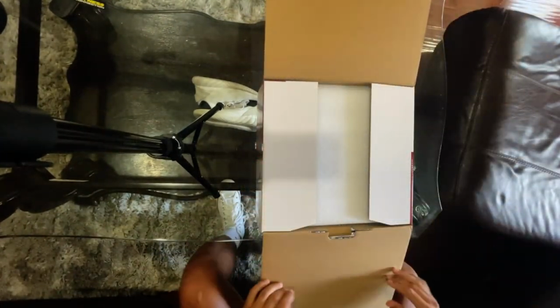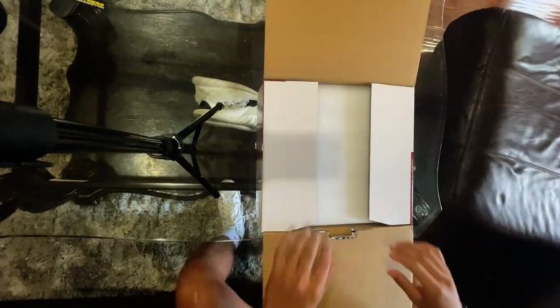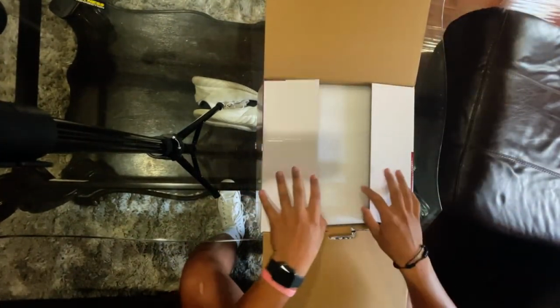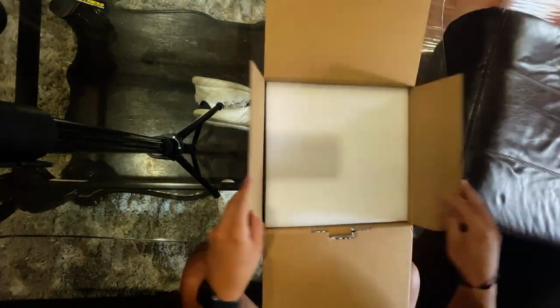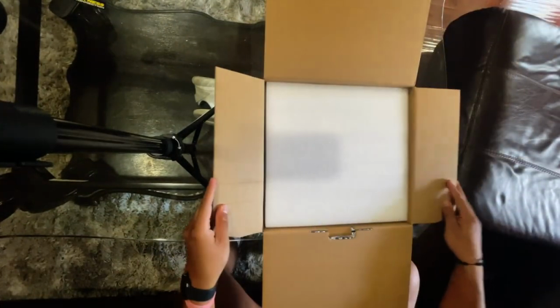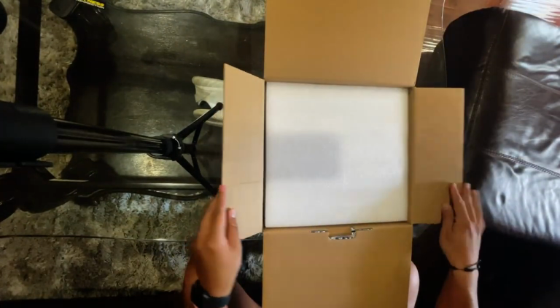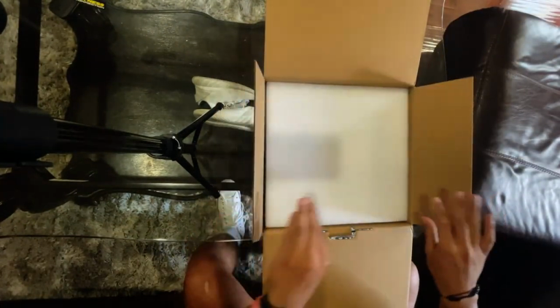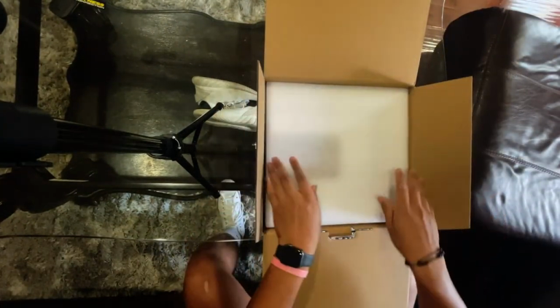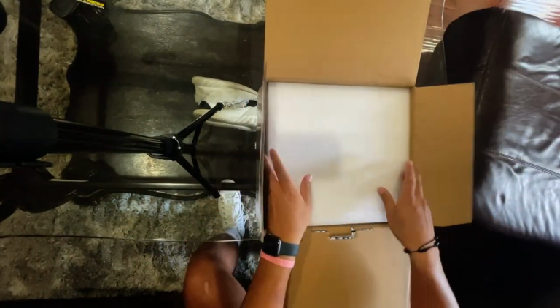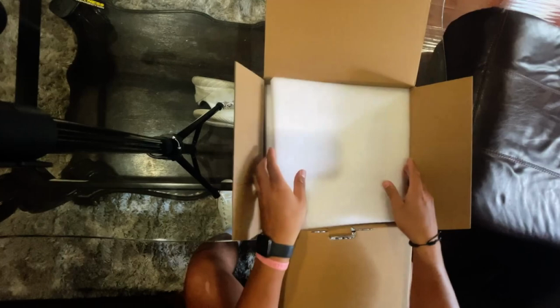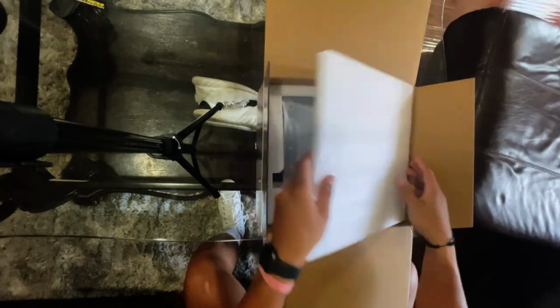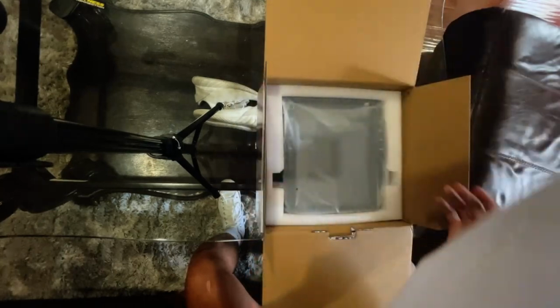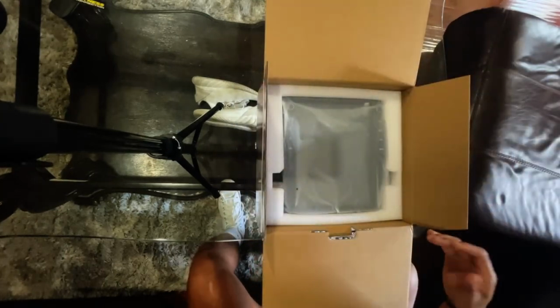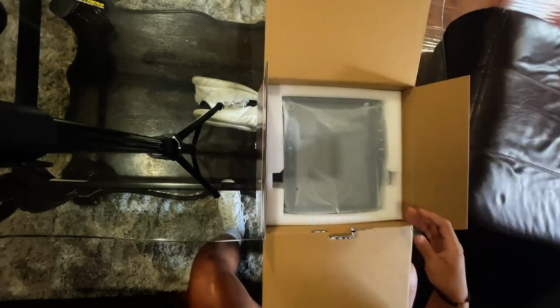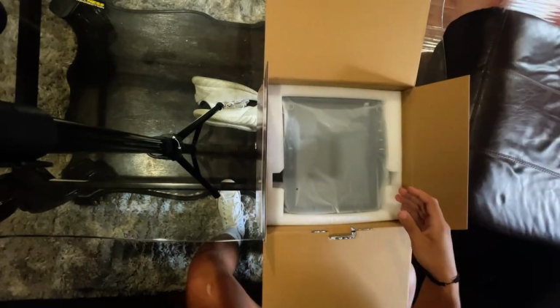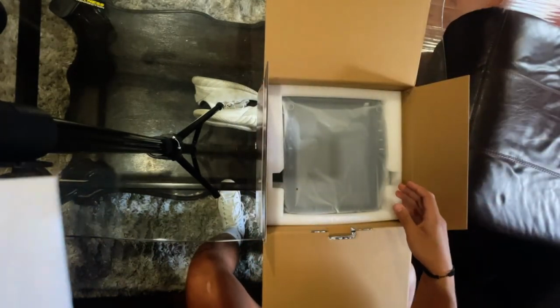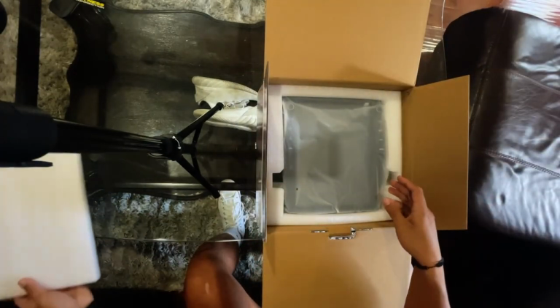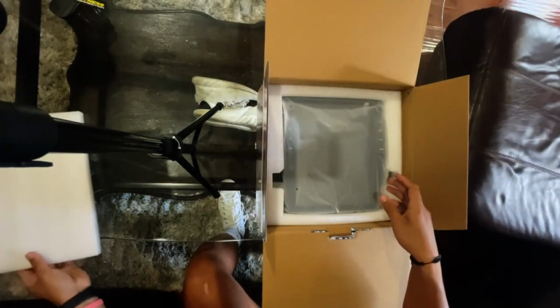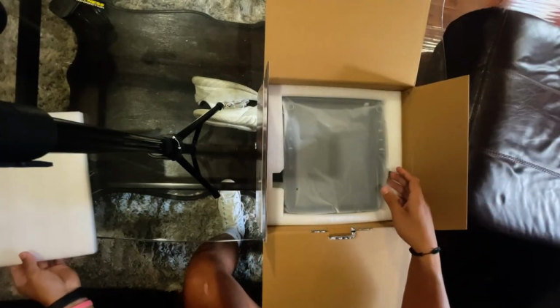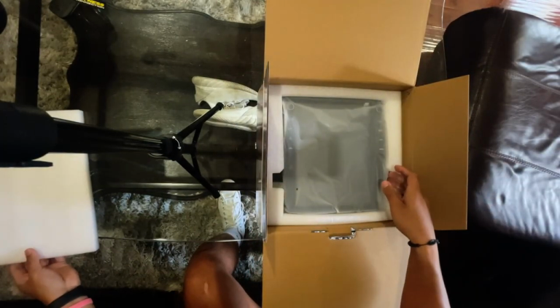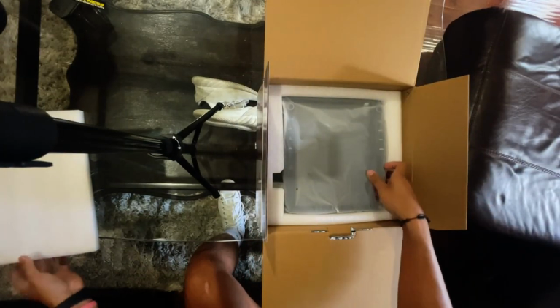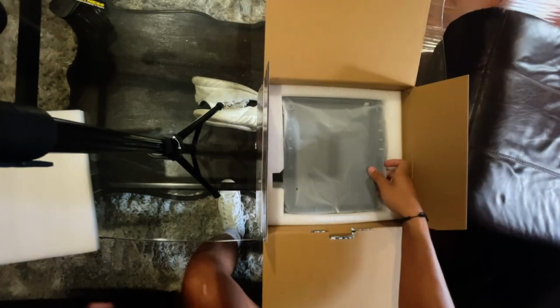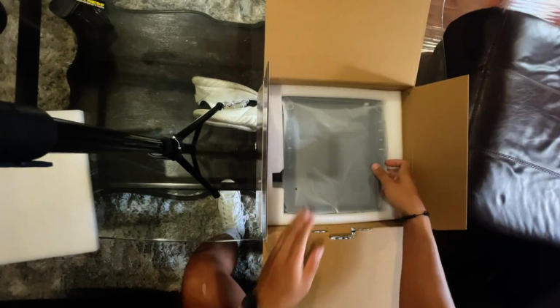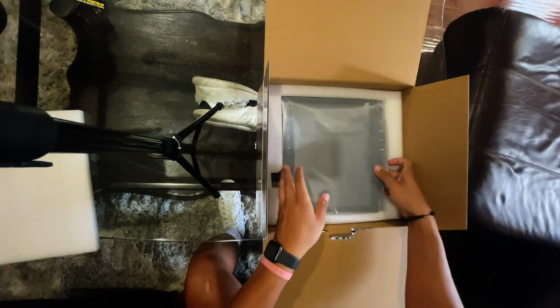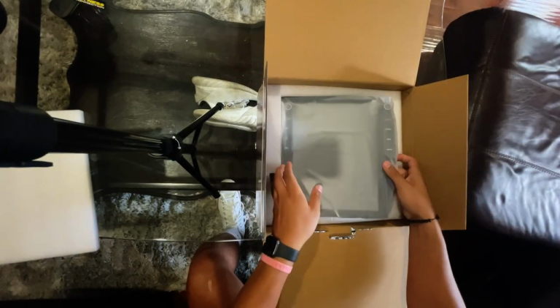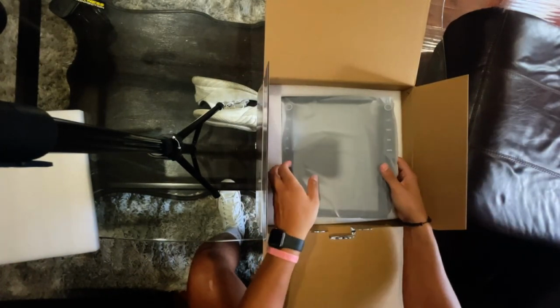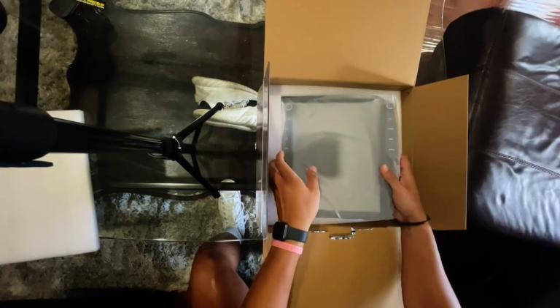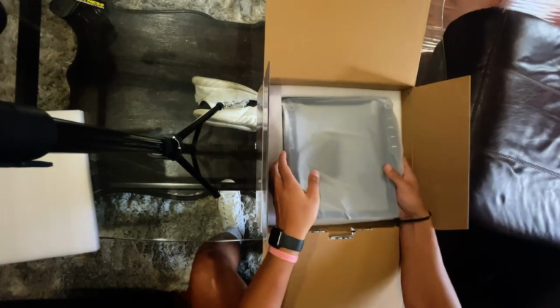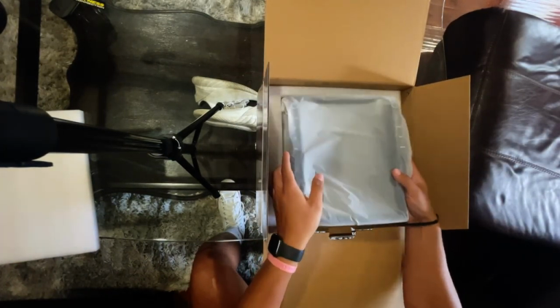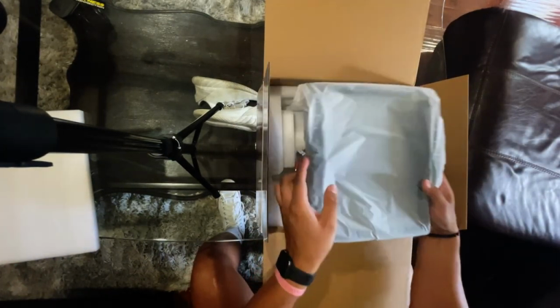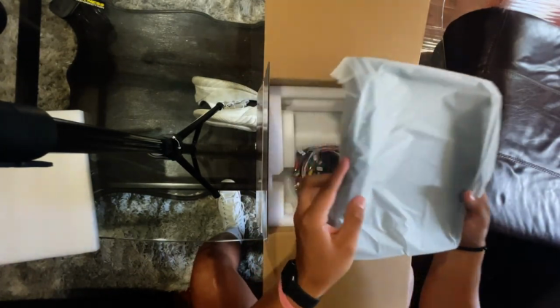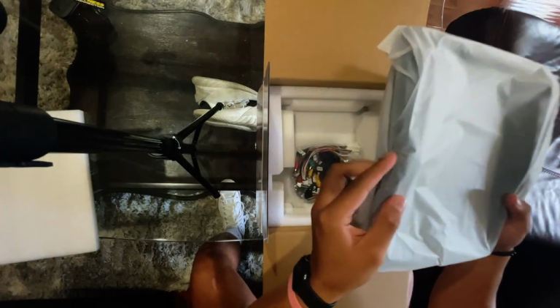The only complaint I have about this right now is that it took about a month to get here, which is terrible.